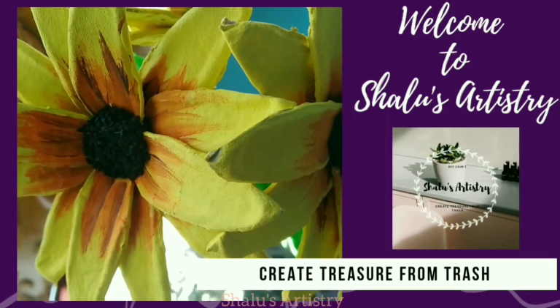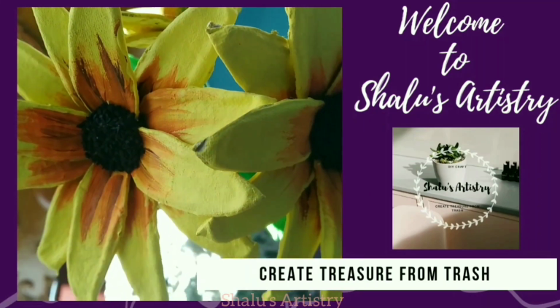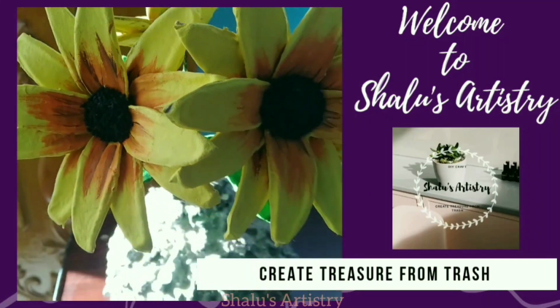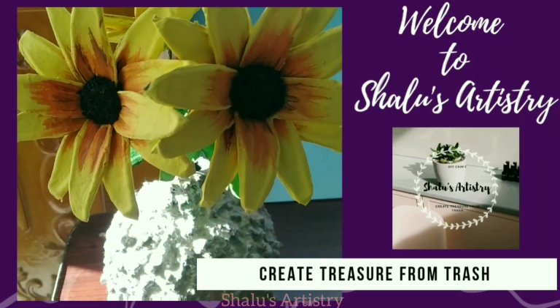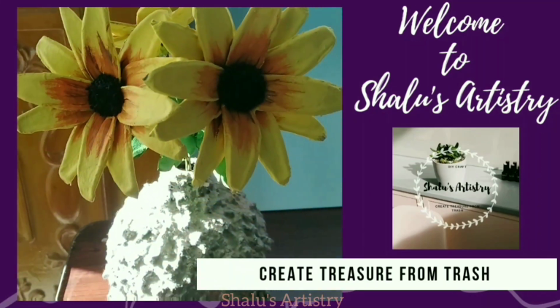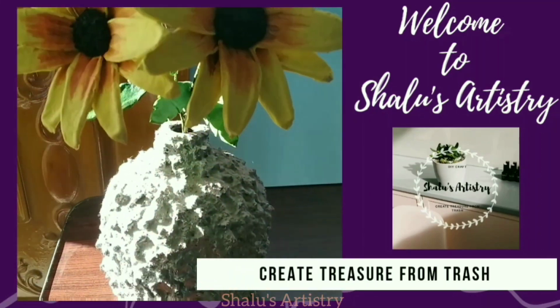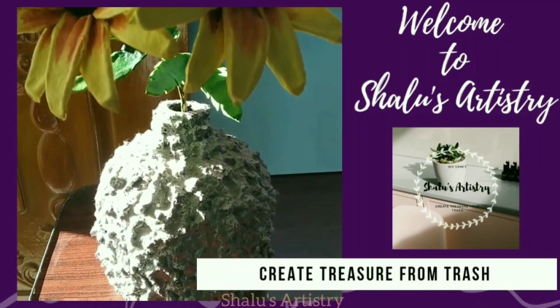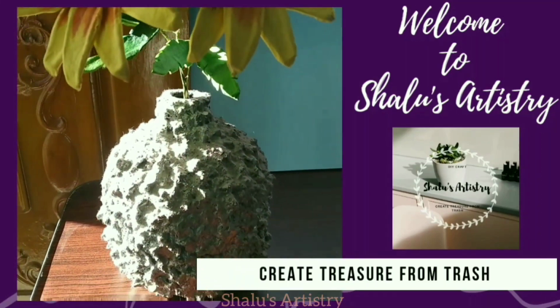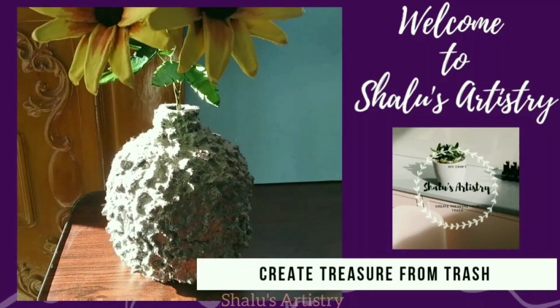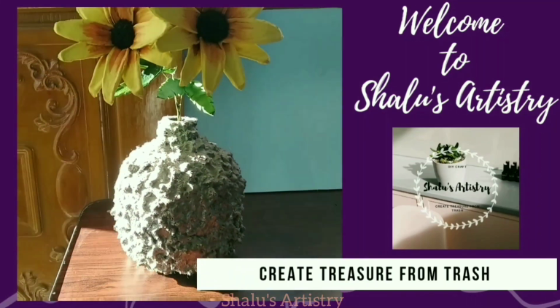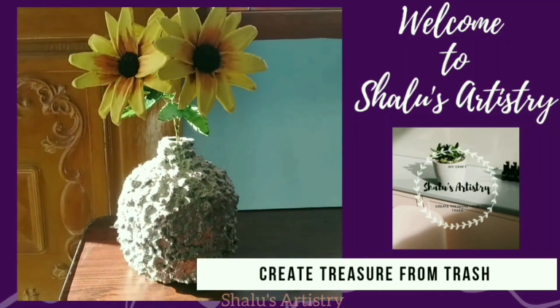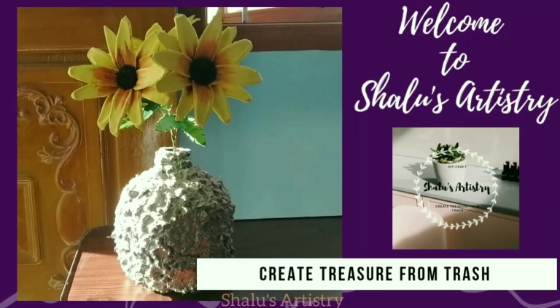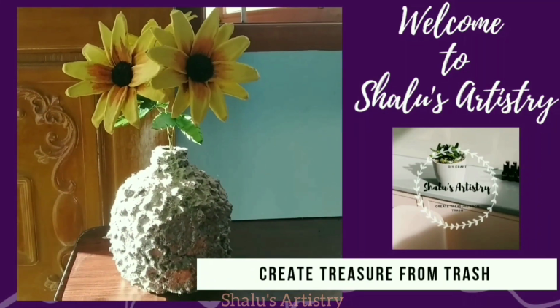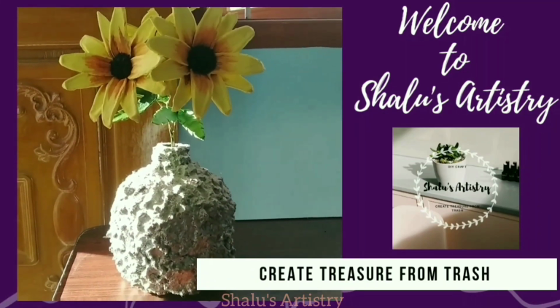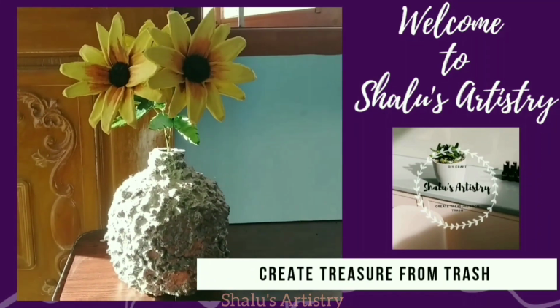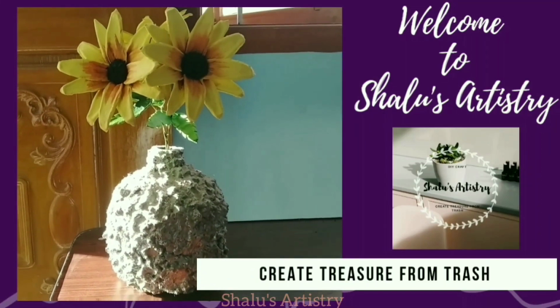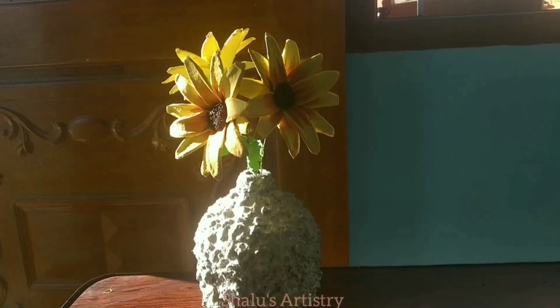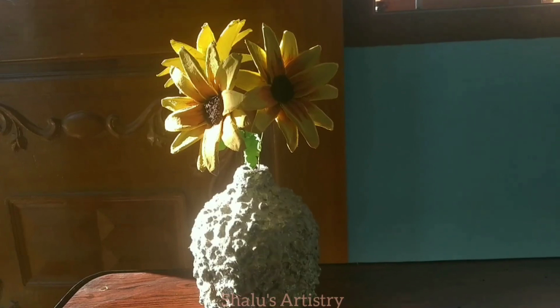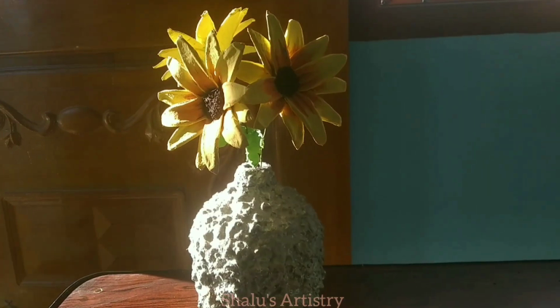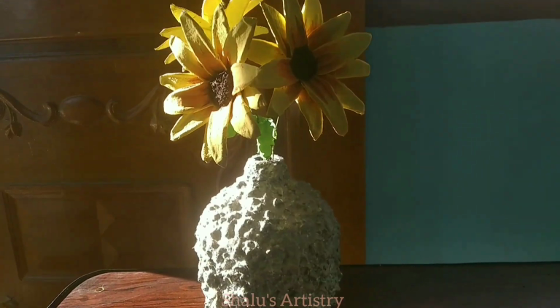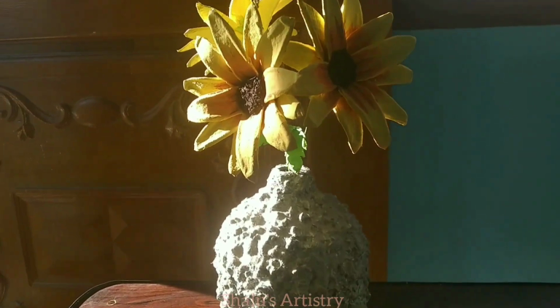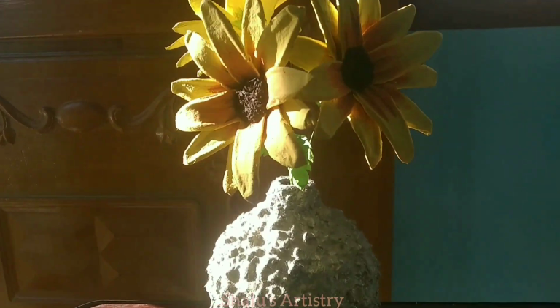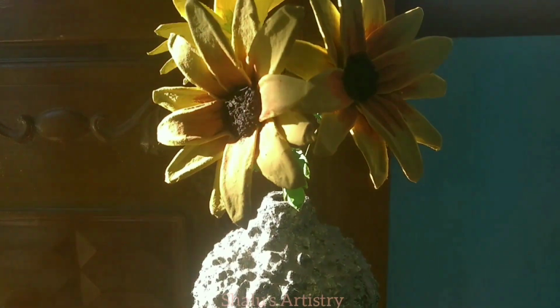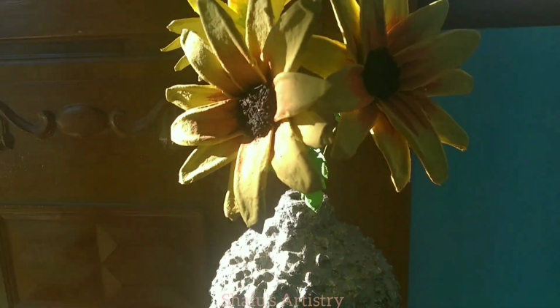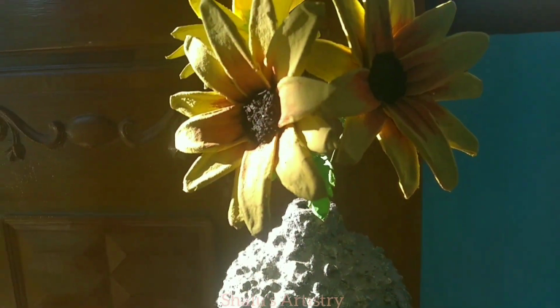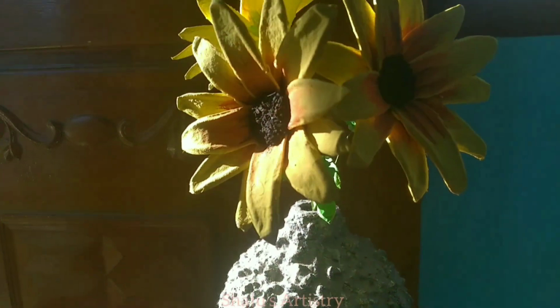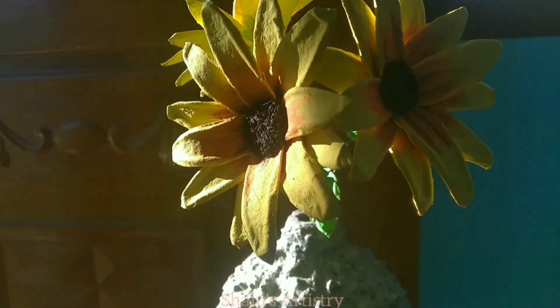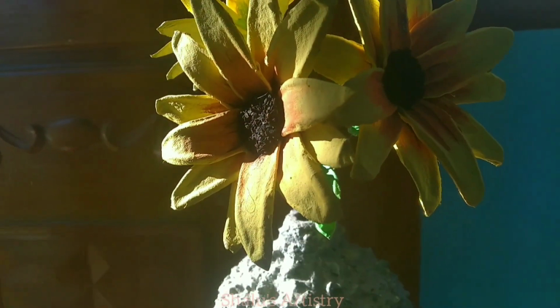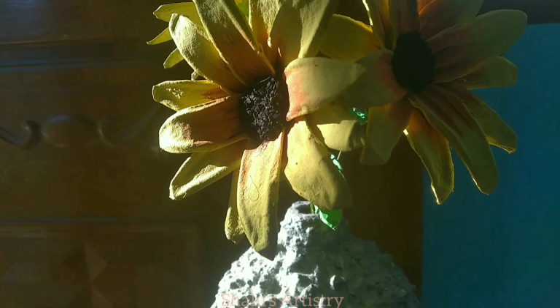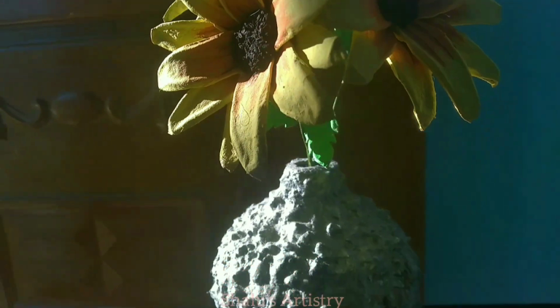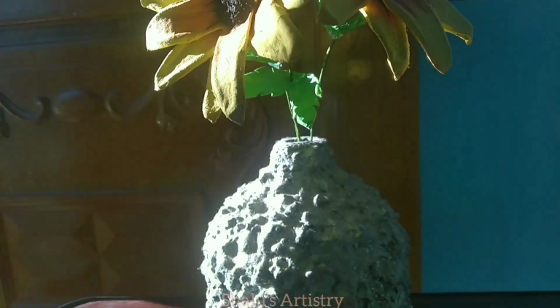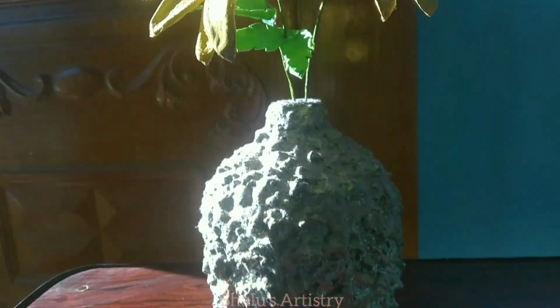Hello friends, welcome to Shaloo's Artistry. Let's see how many flowers are used in this video.